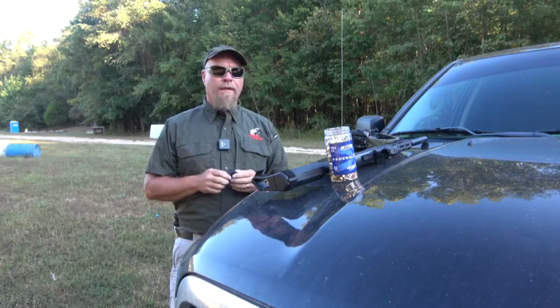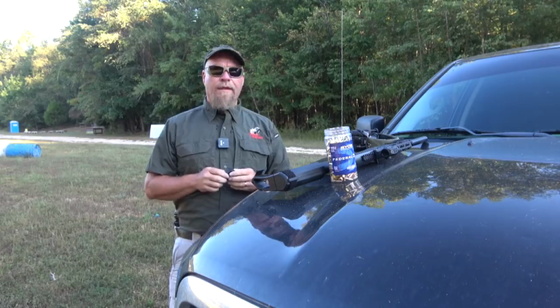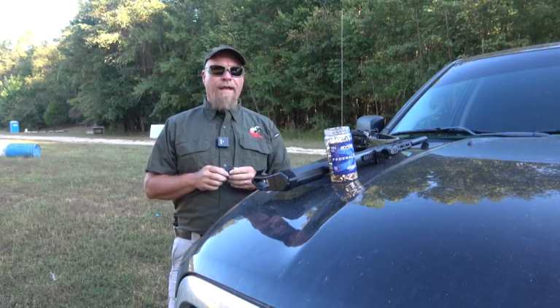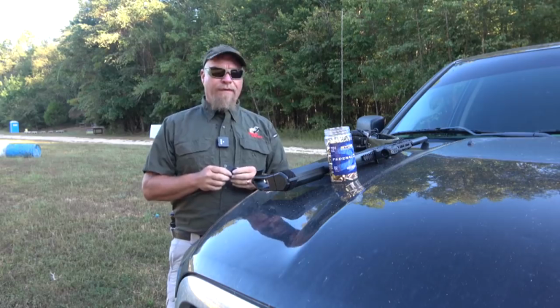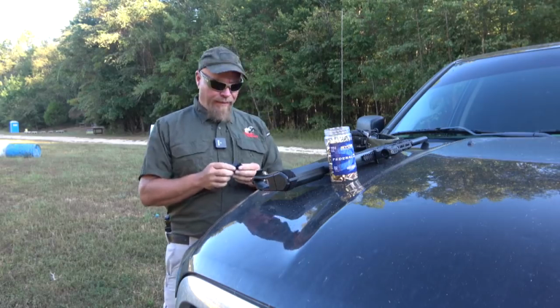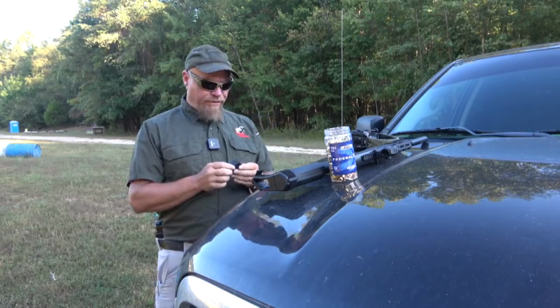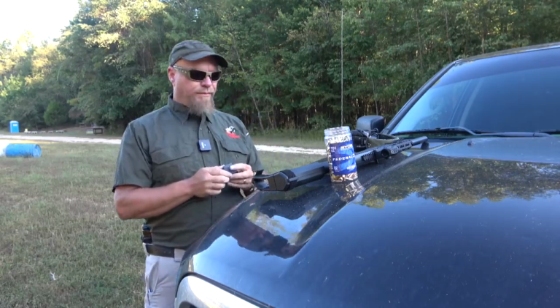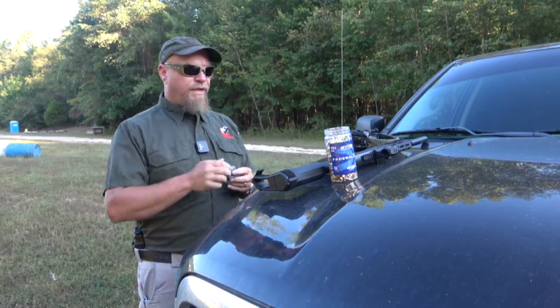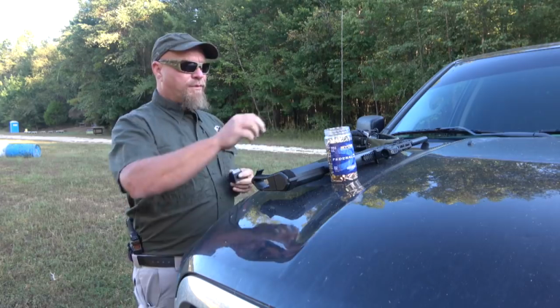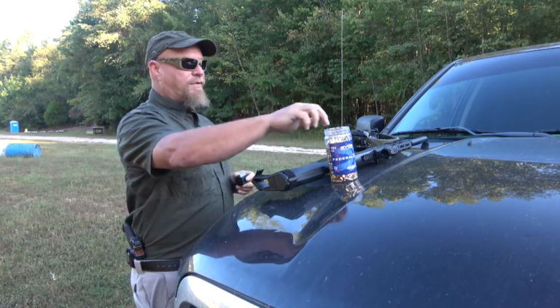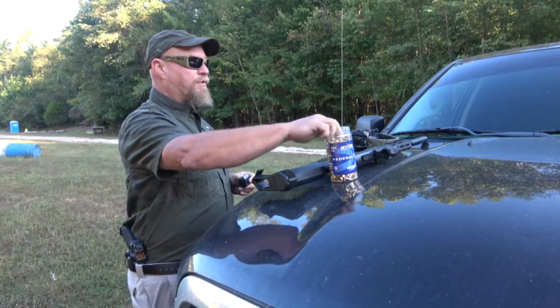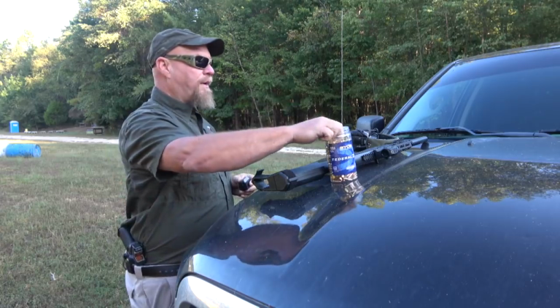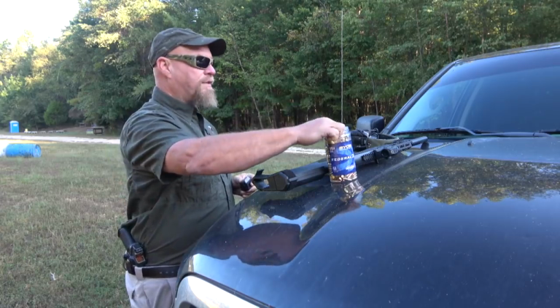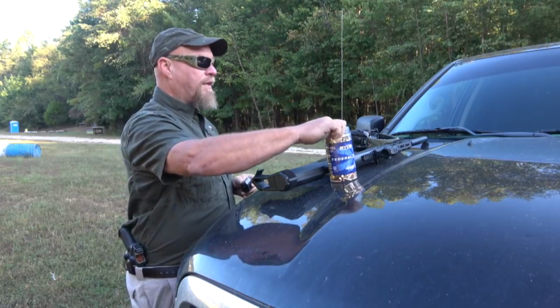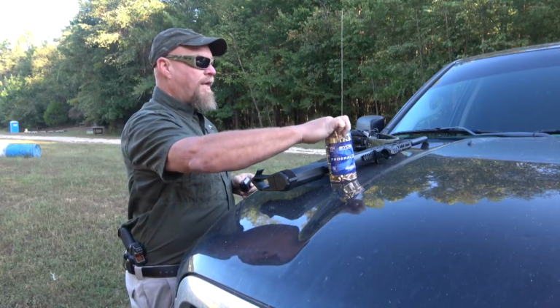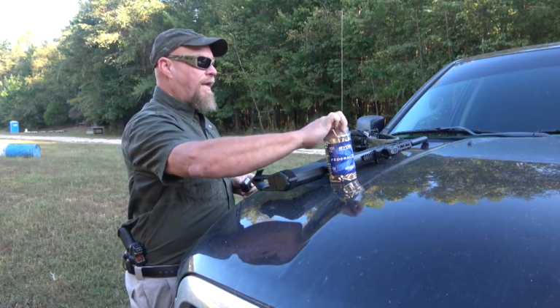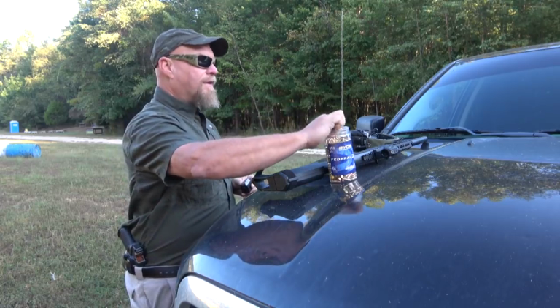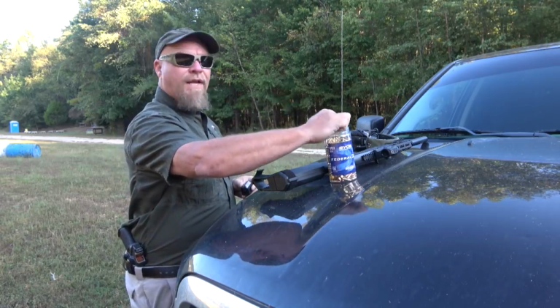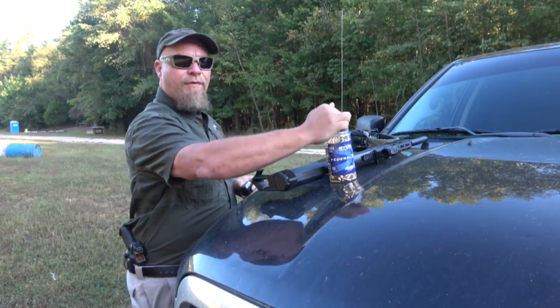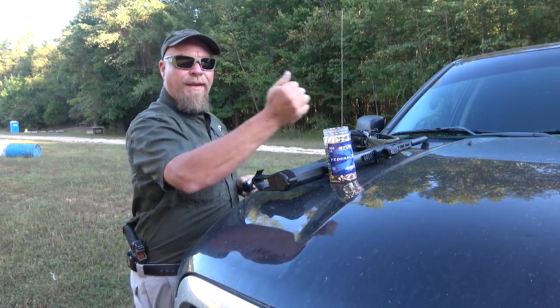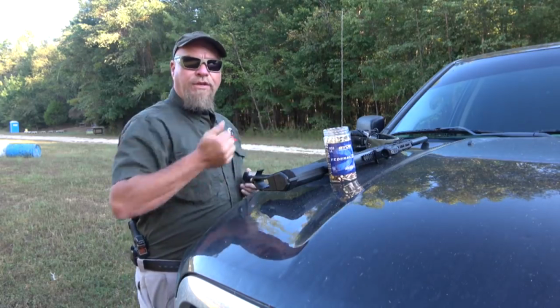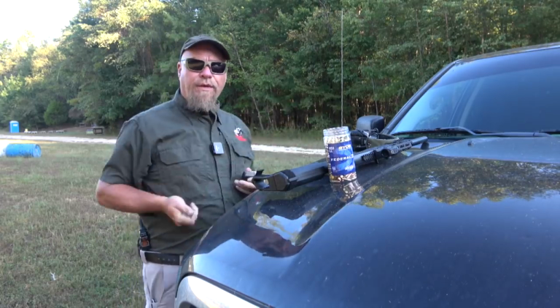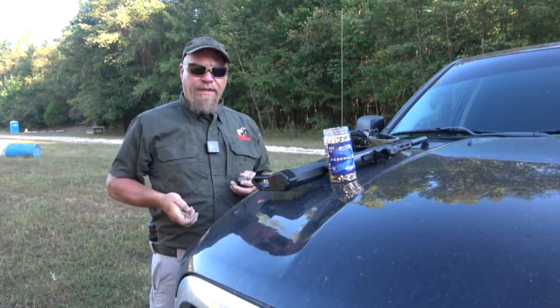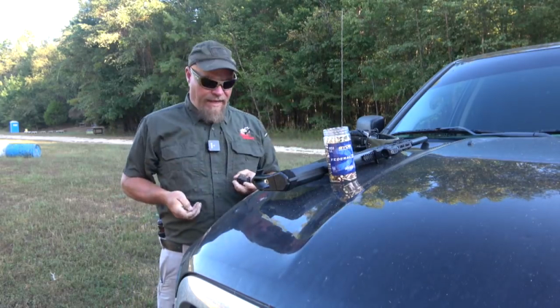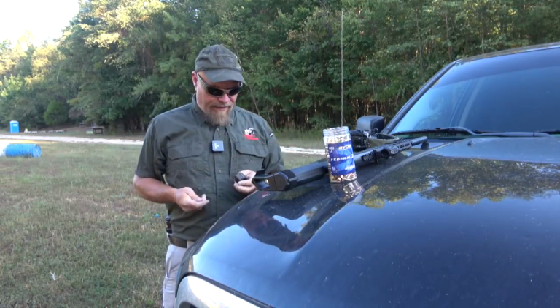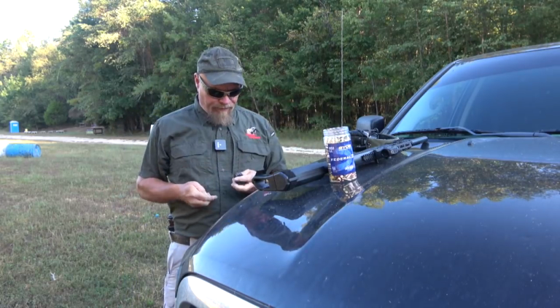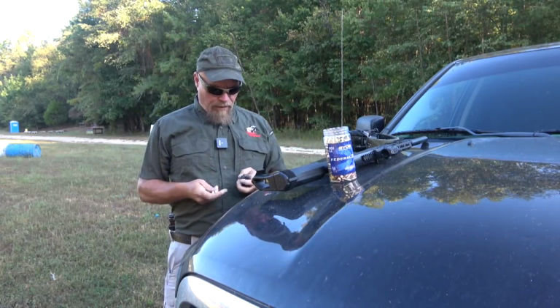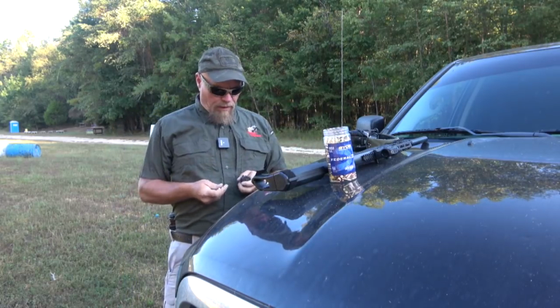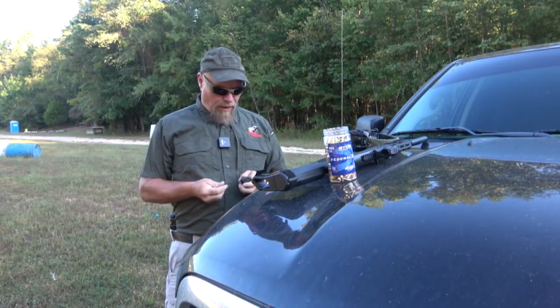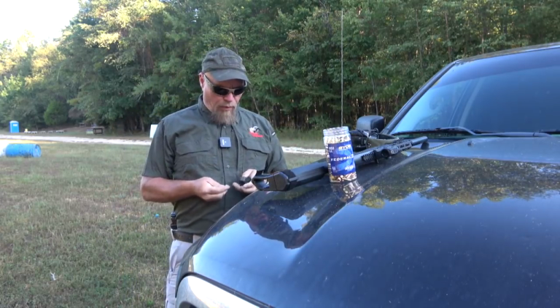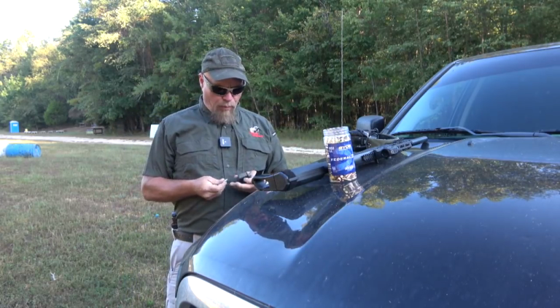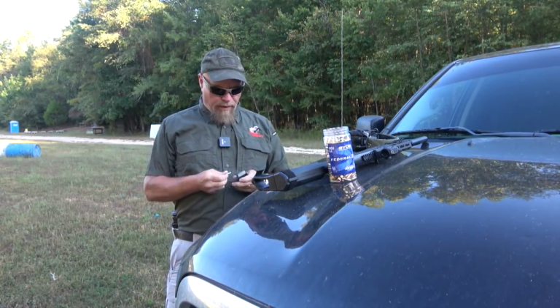Hey everybody, James Yeager with Tactical Response. How's everybody doing today? I hope well.